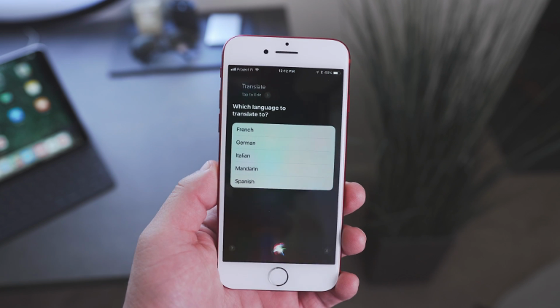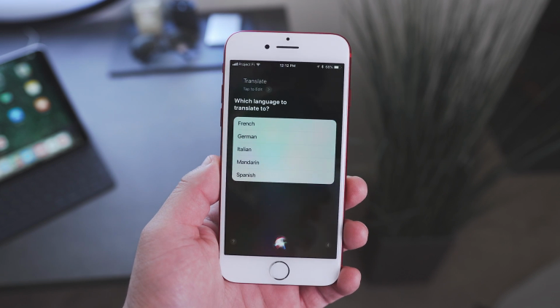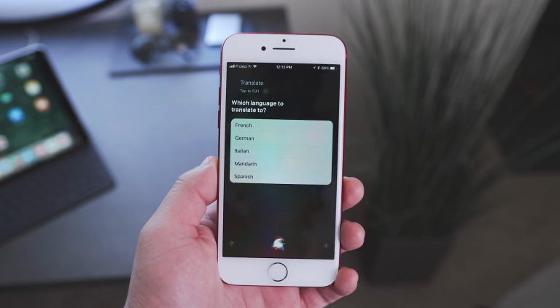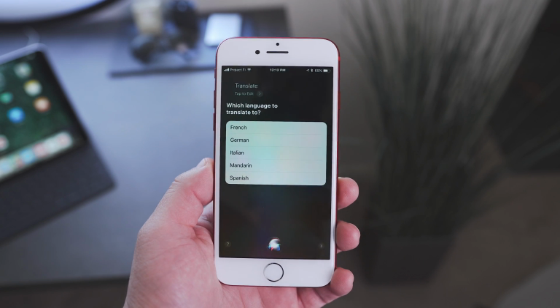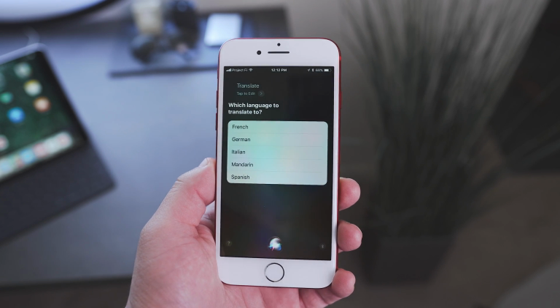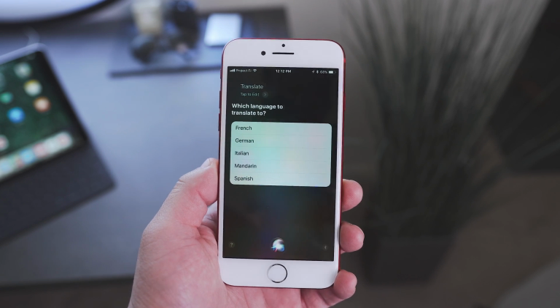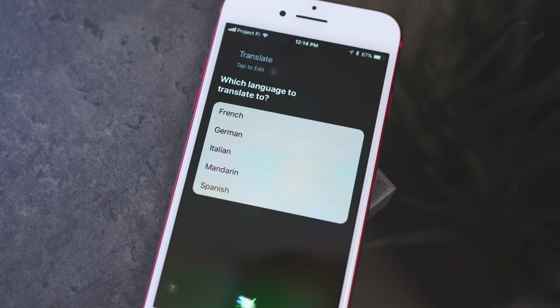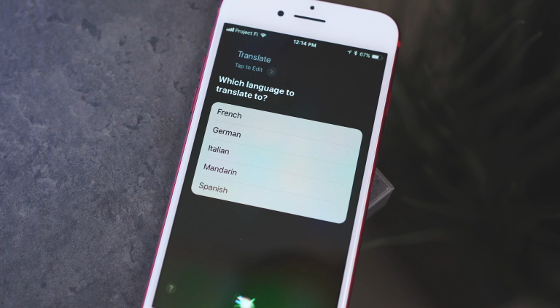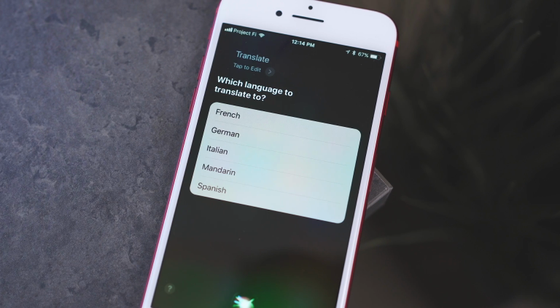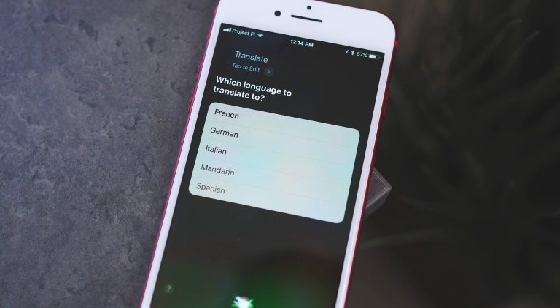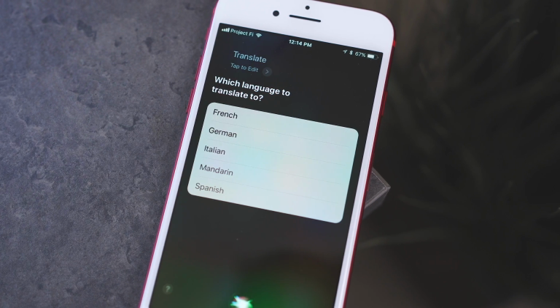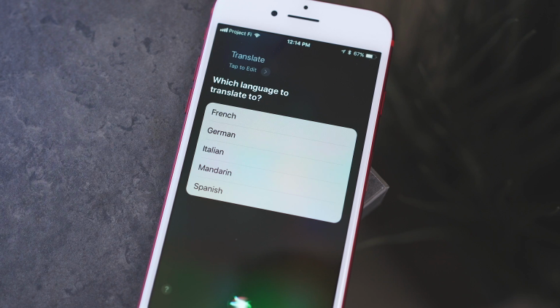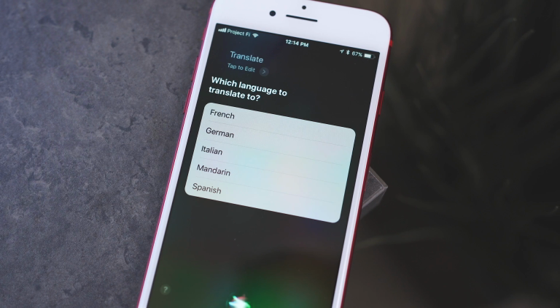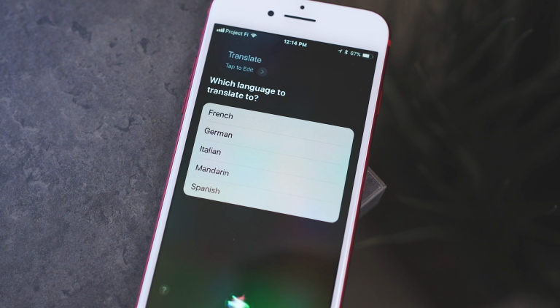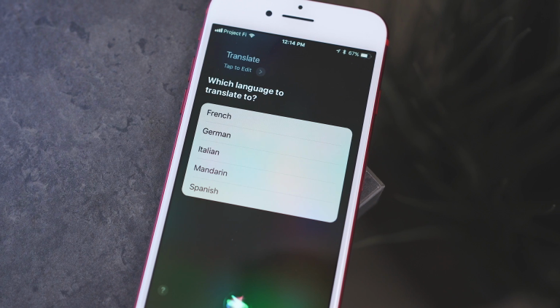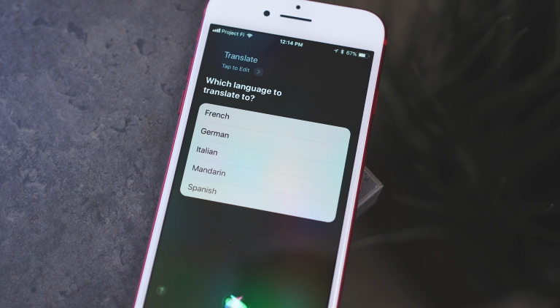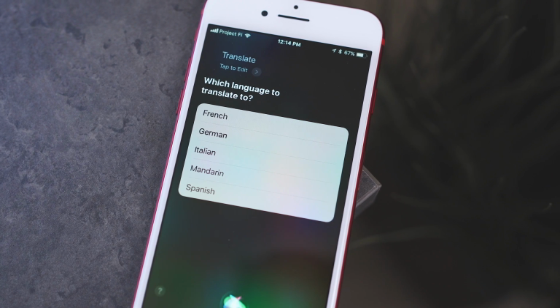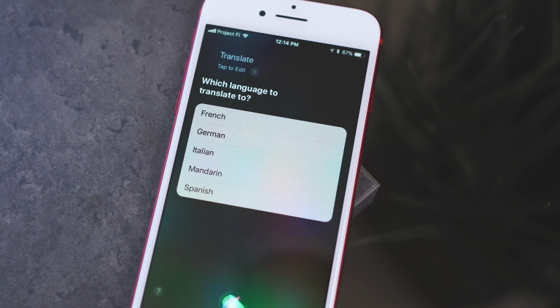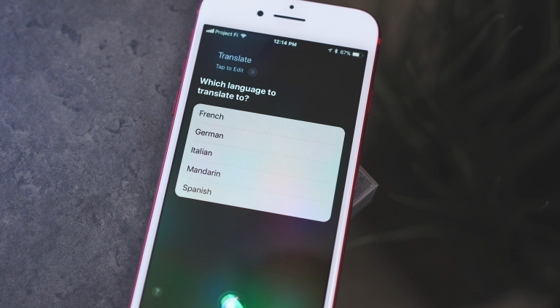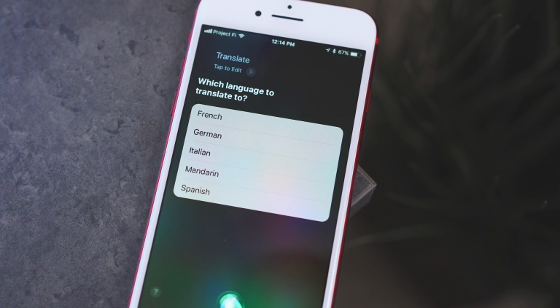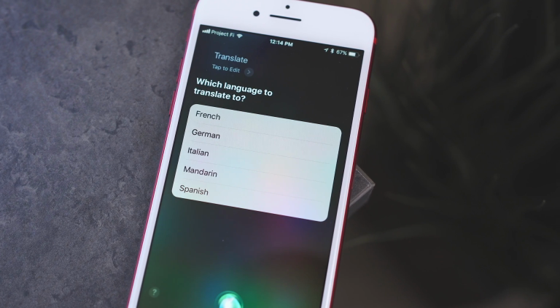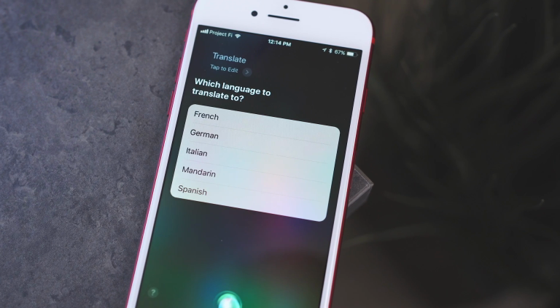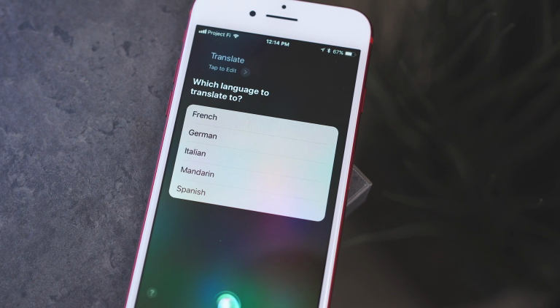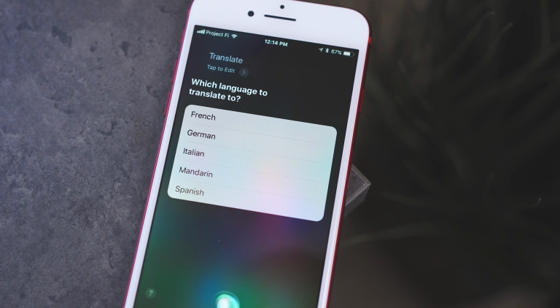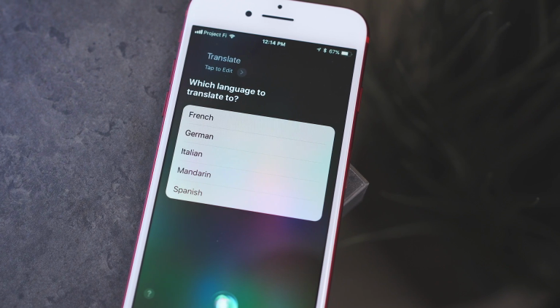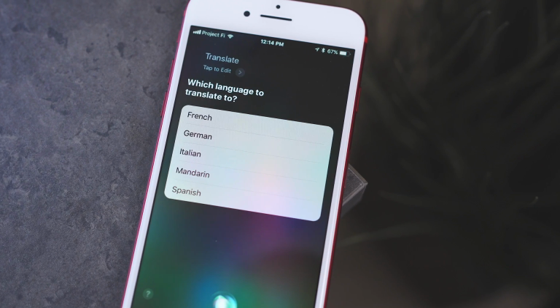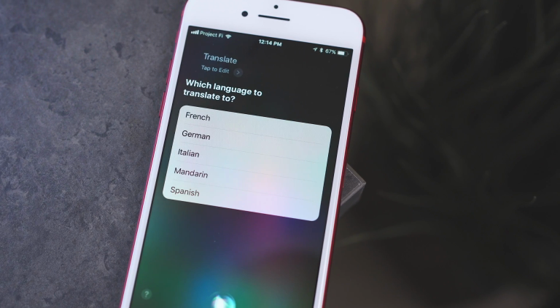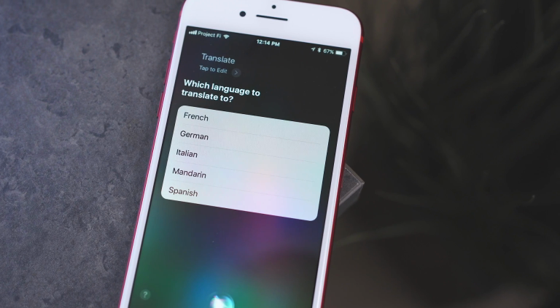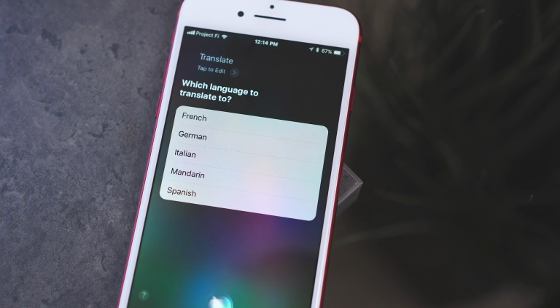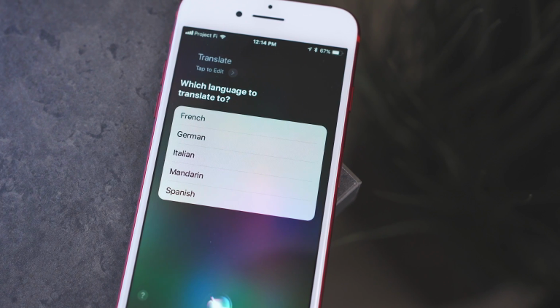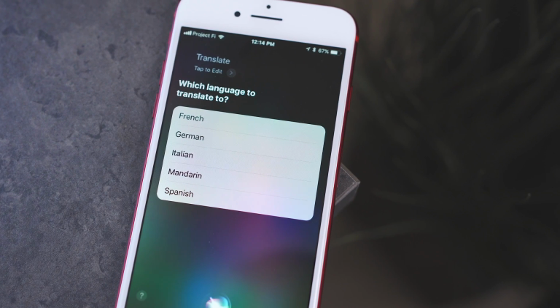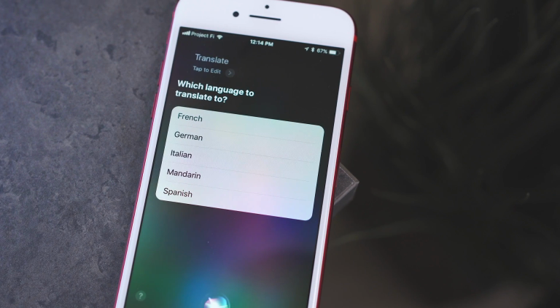This only works one way for now, so you can't translate from those languages into English. But for a first start, the translation seems to be pretty solid.